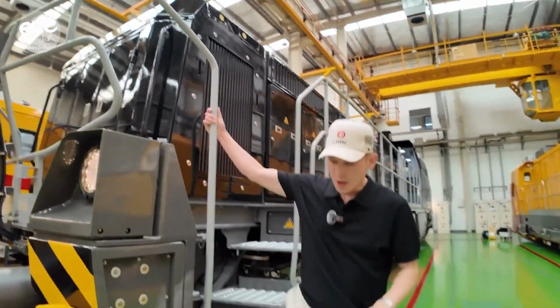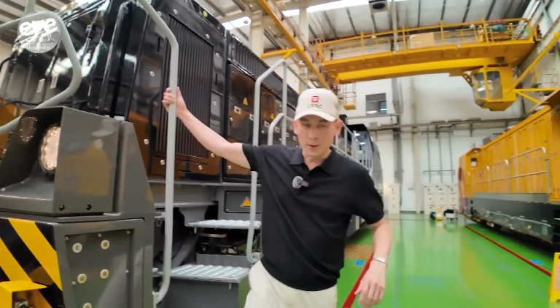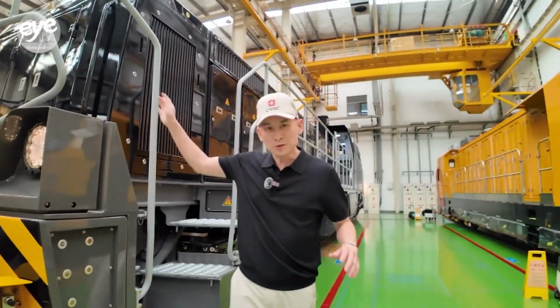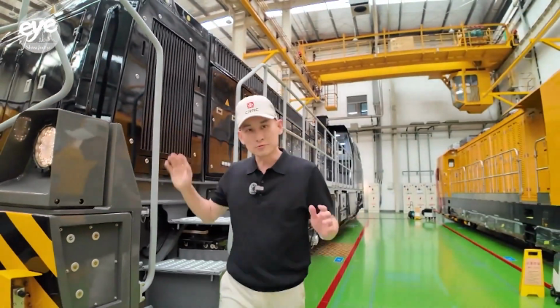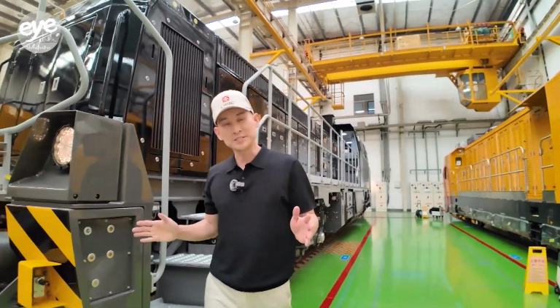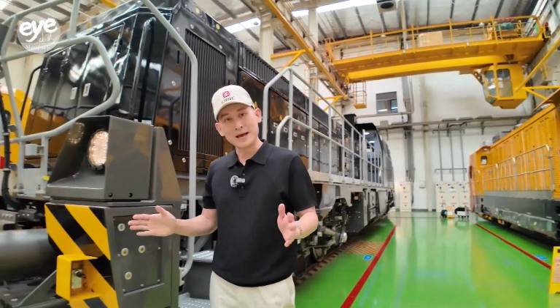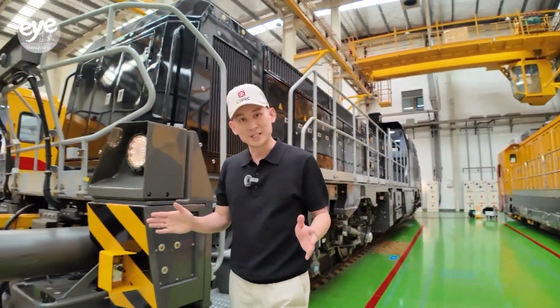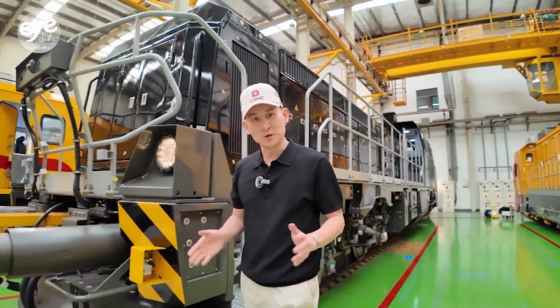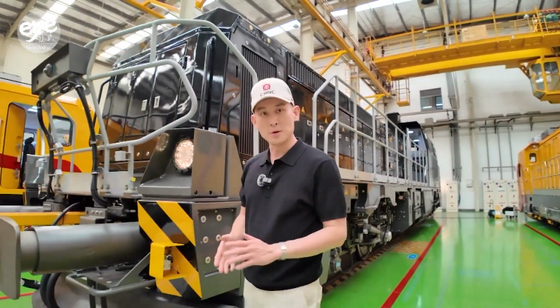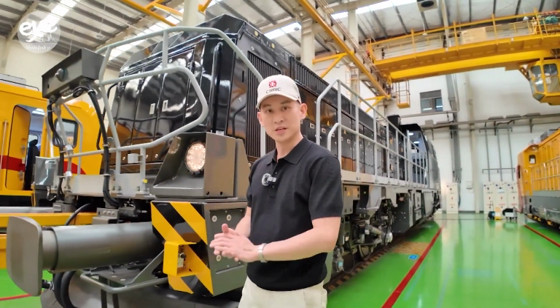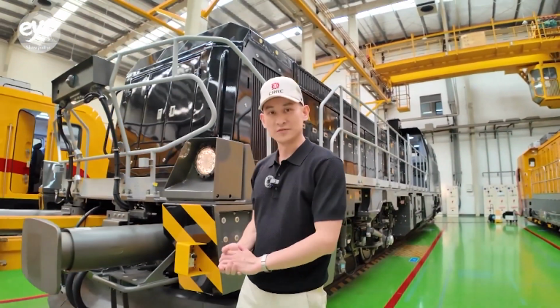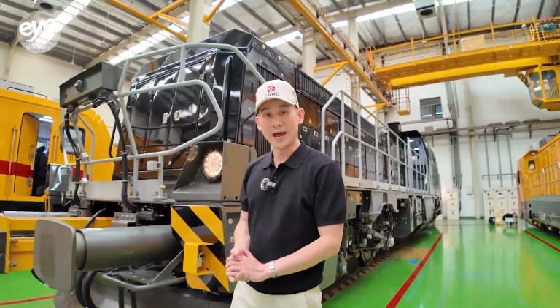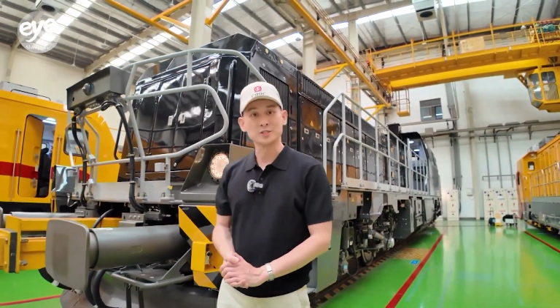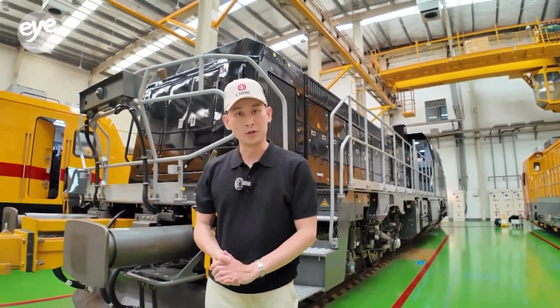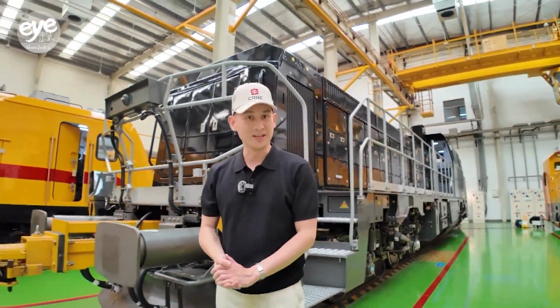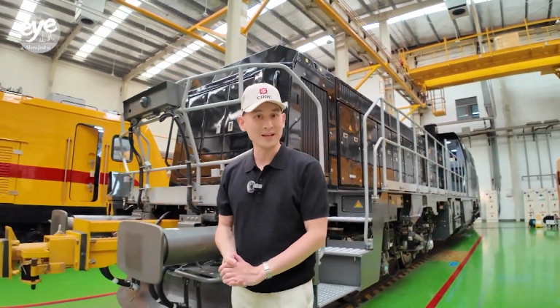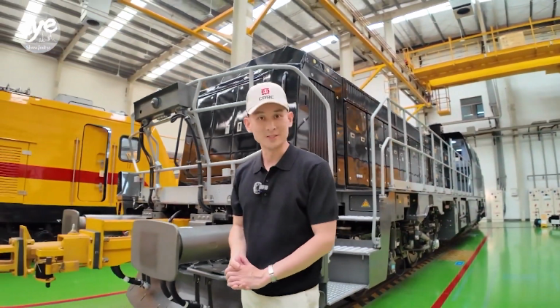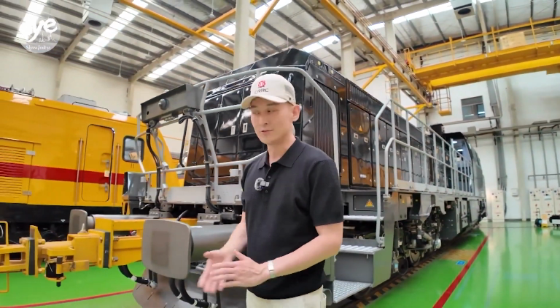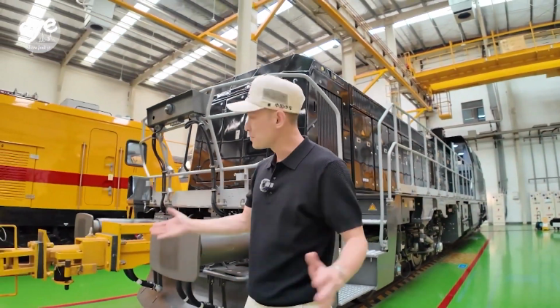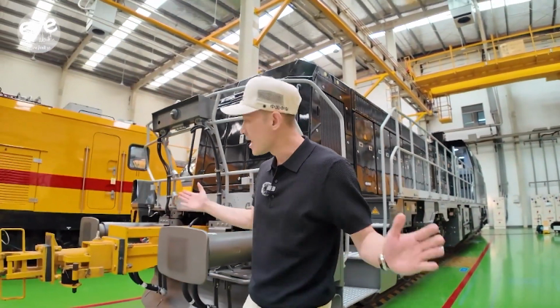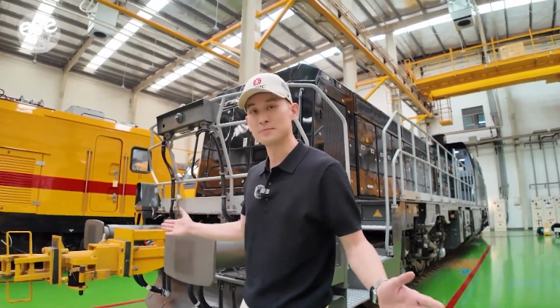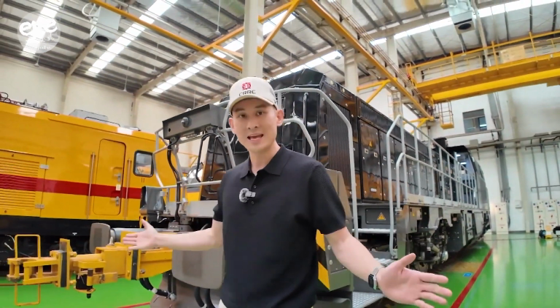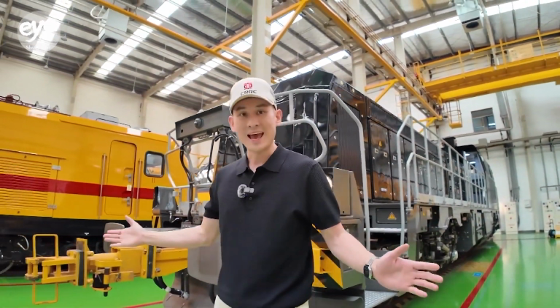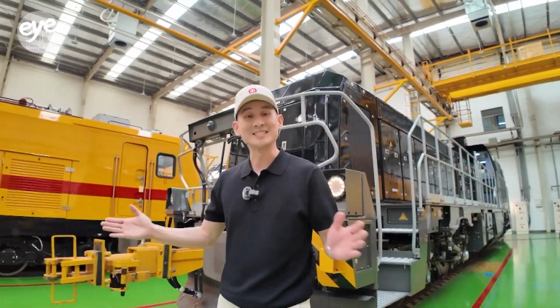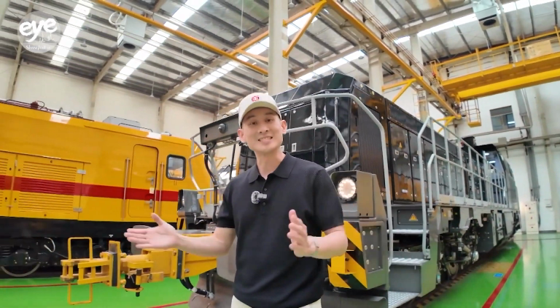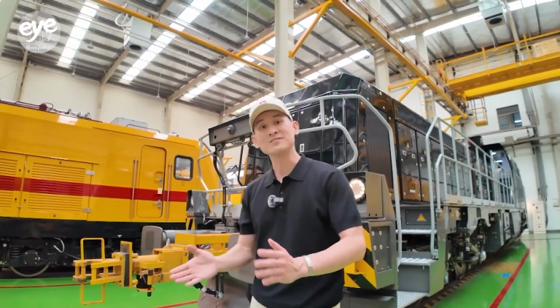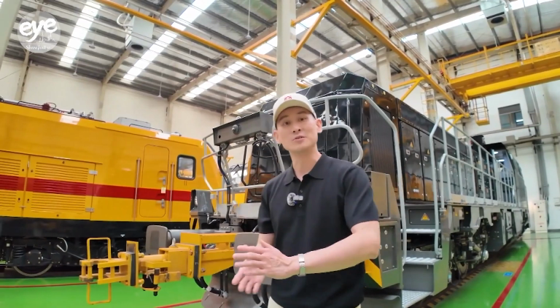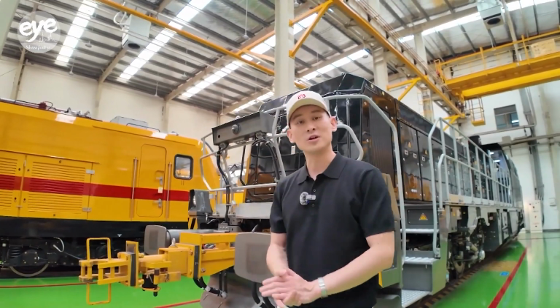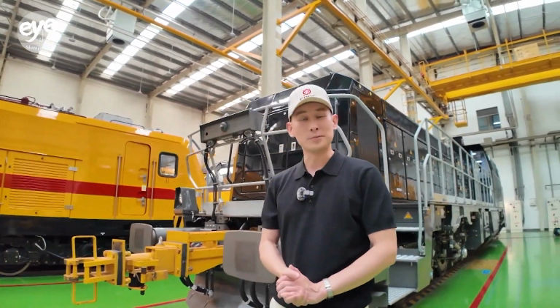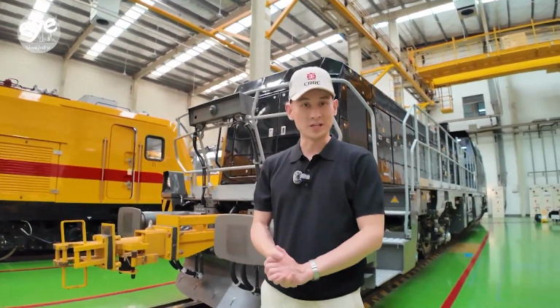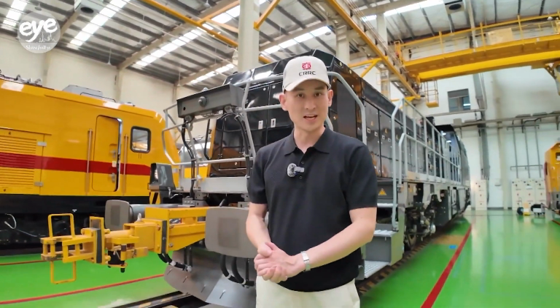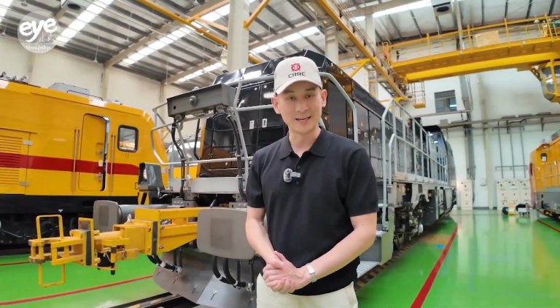The most recent batch of locomotives for export to the Netherlands, right behind me, has successfully rolled off the production line.